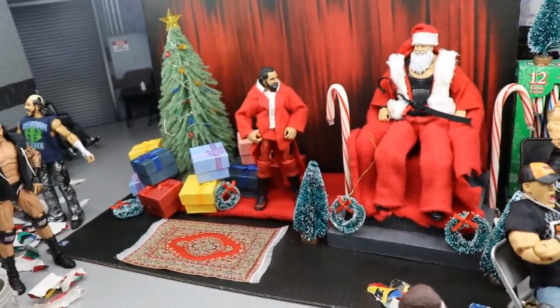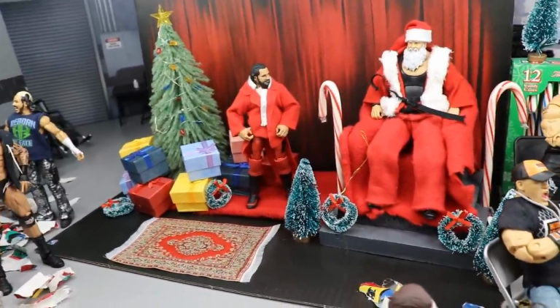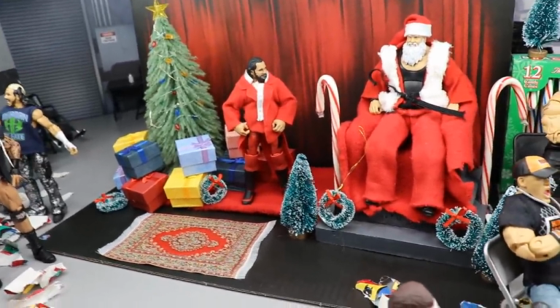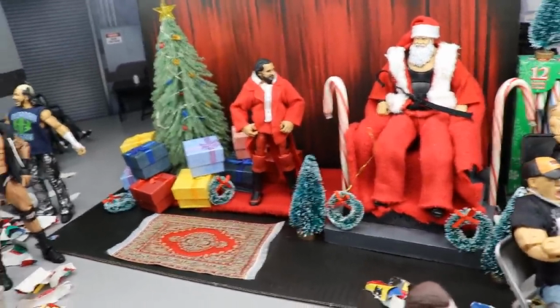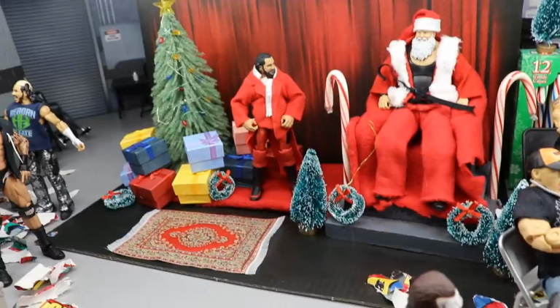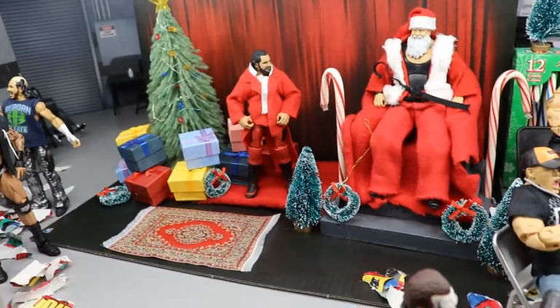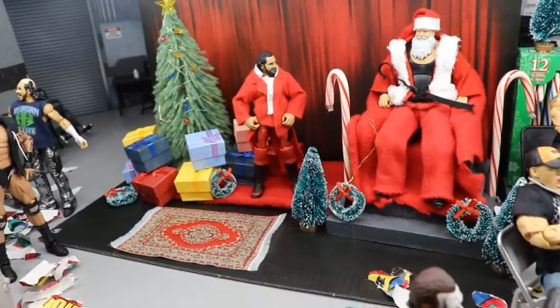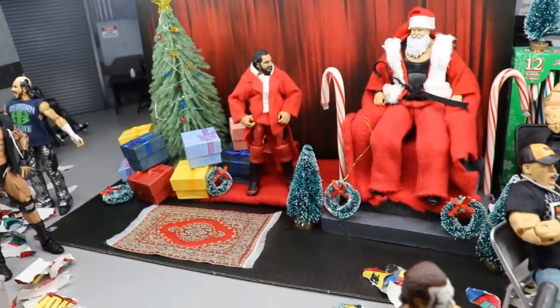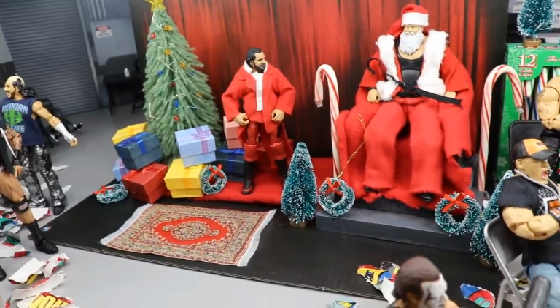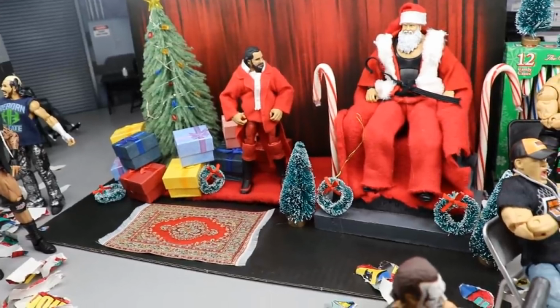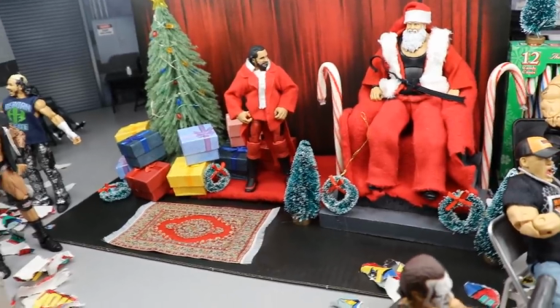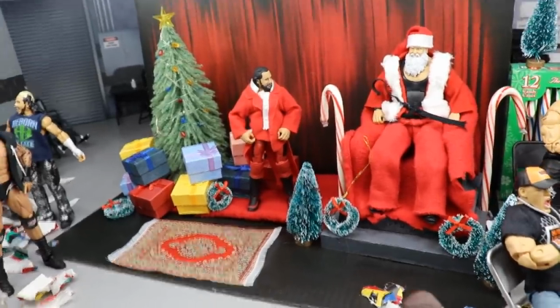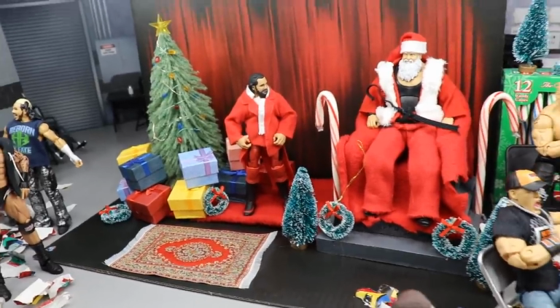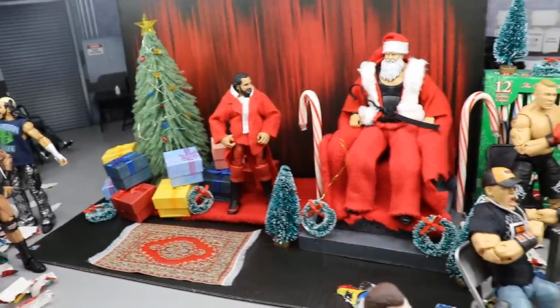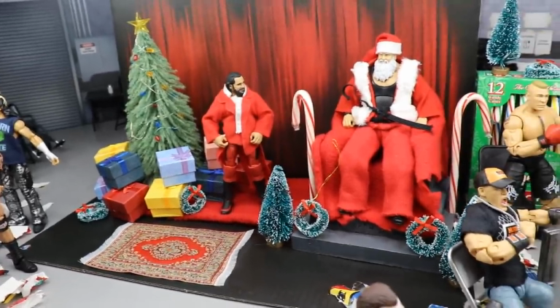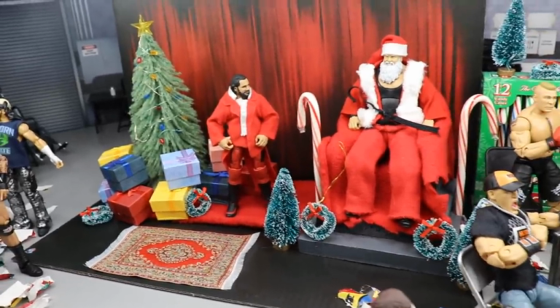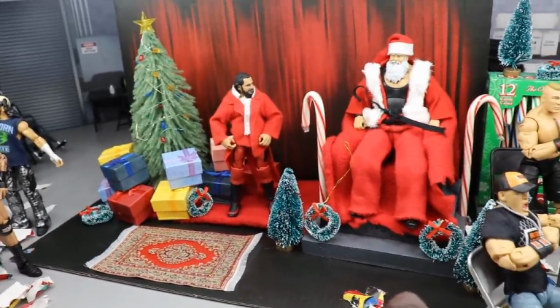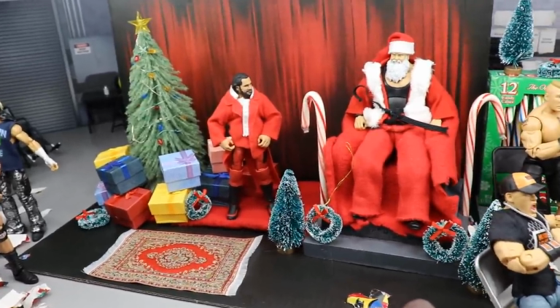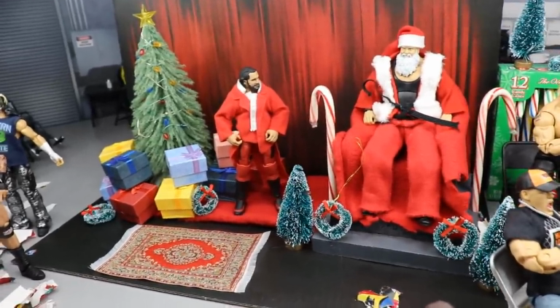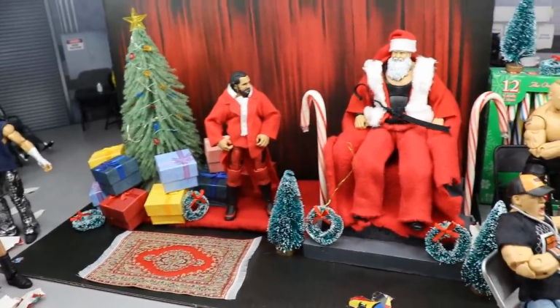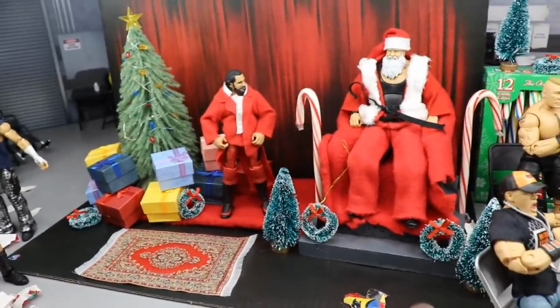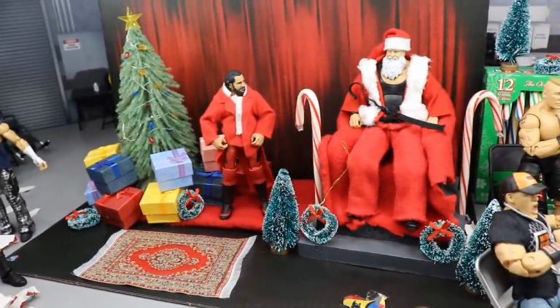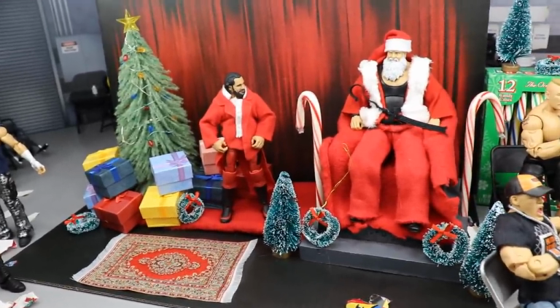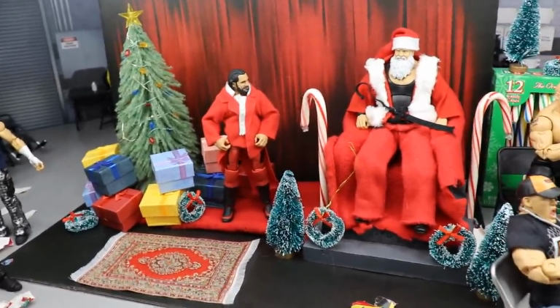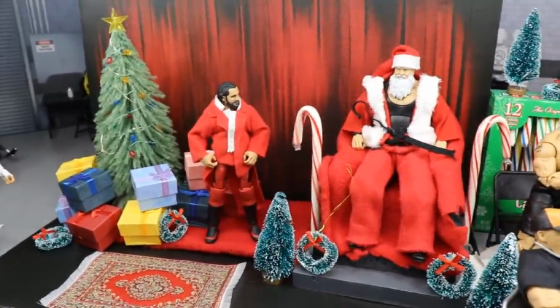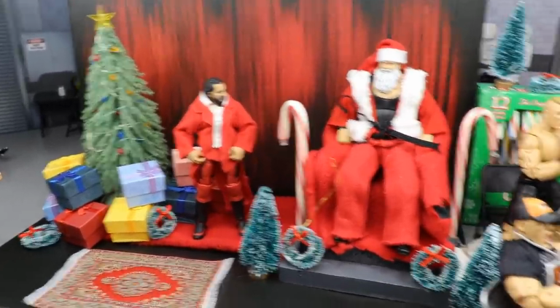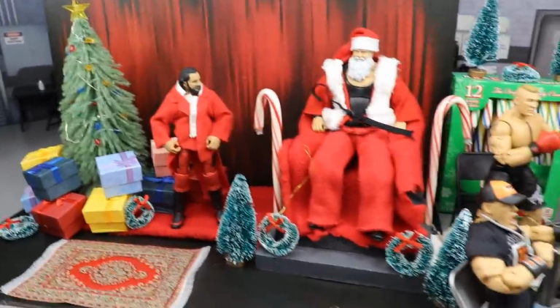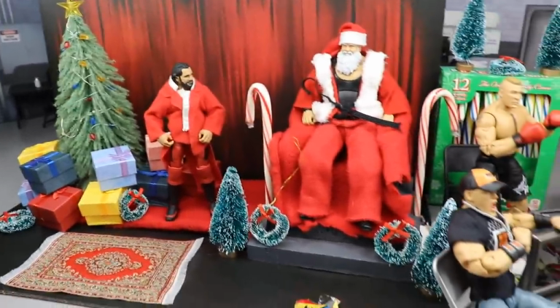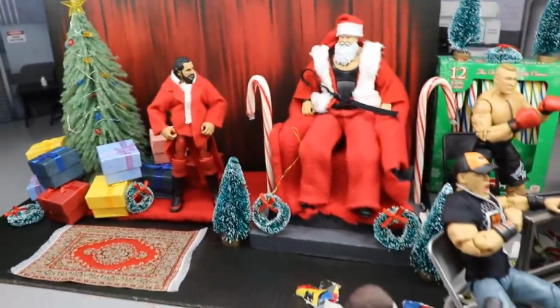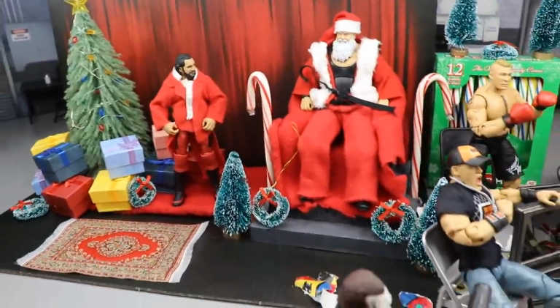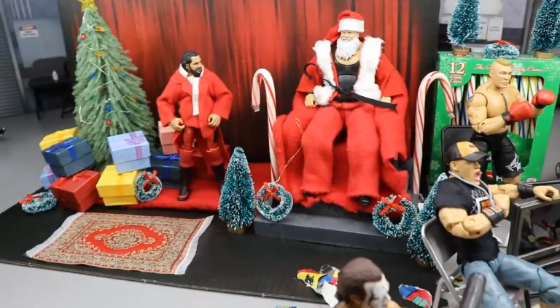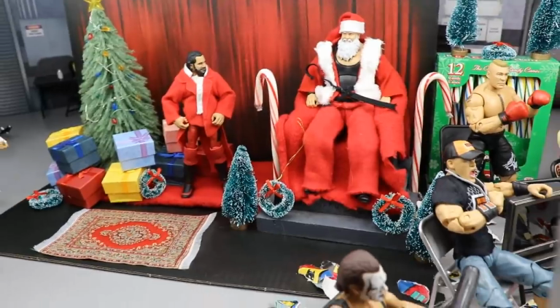Later on today, I will be posting a video that's kind of — it grinds my gears, Brad. But we'll get into that later on.